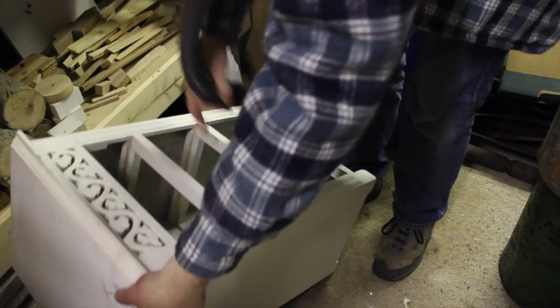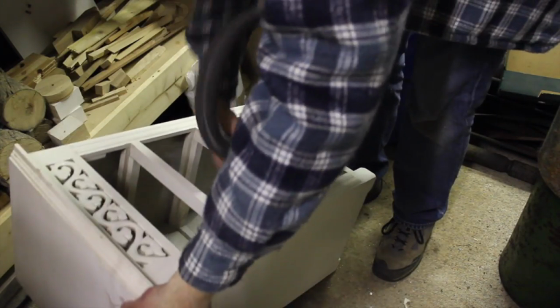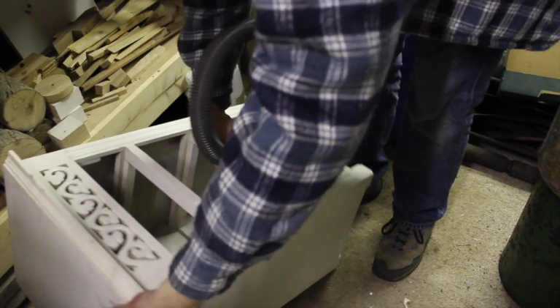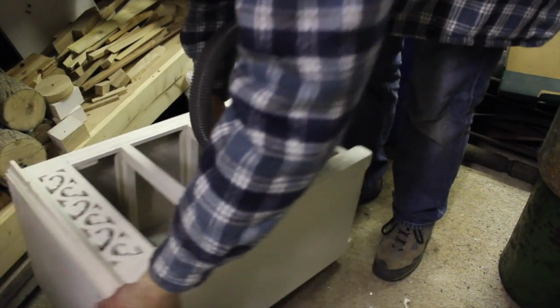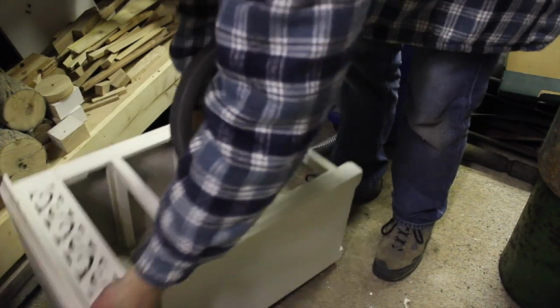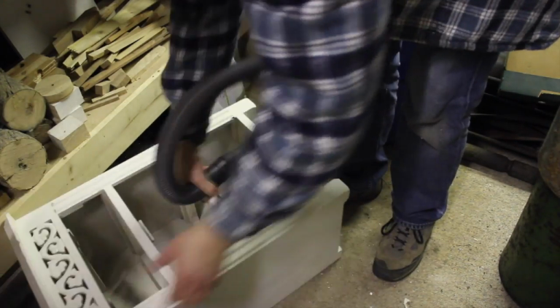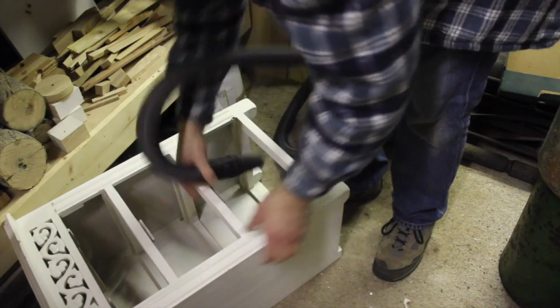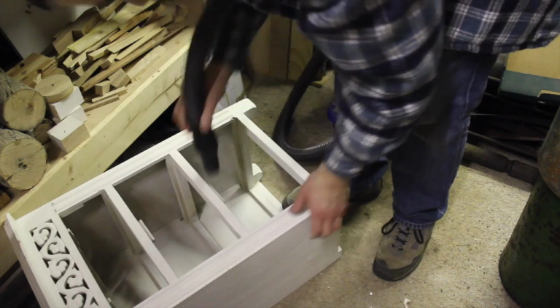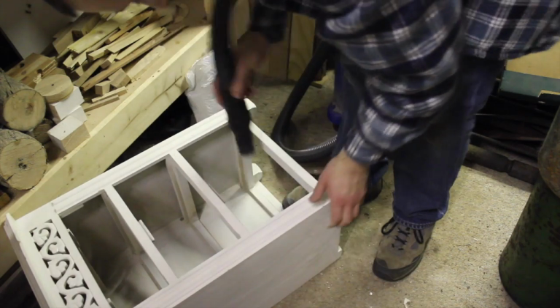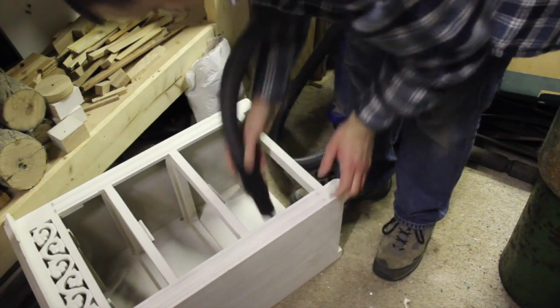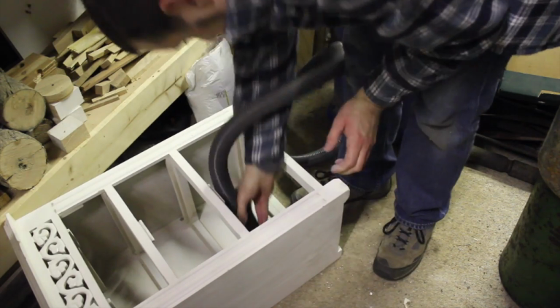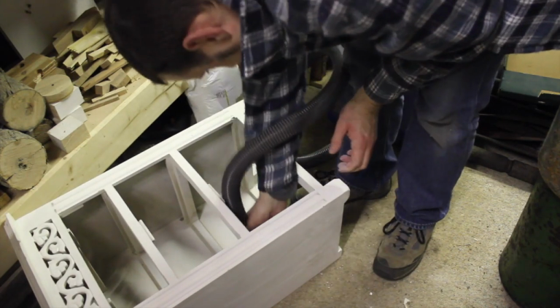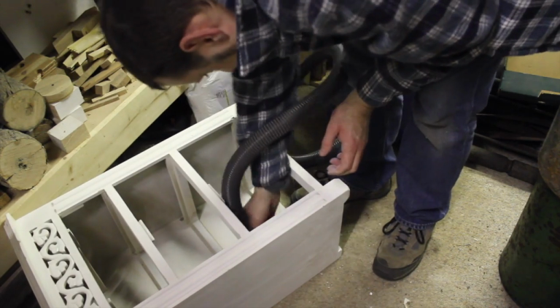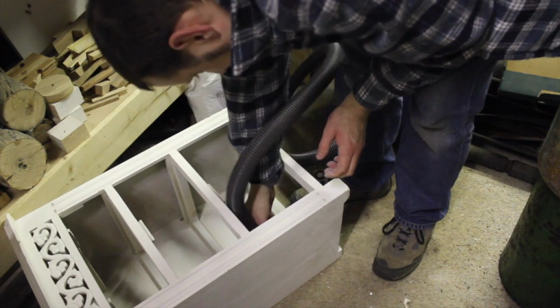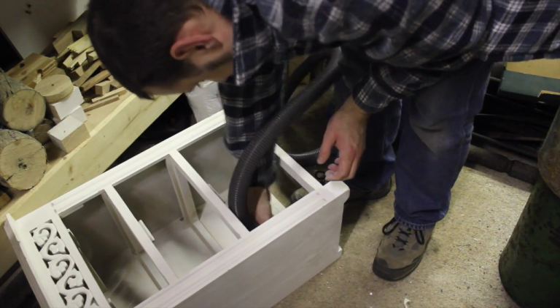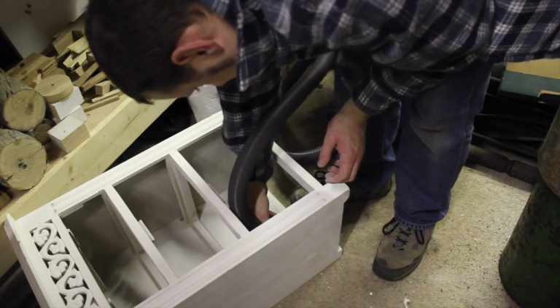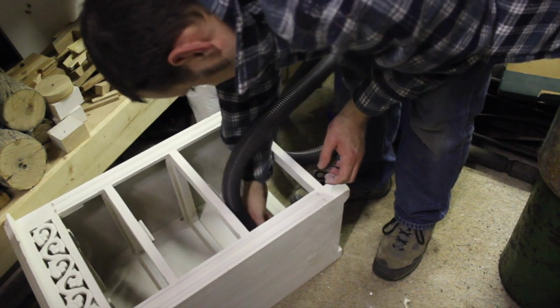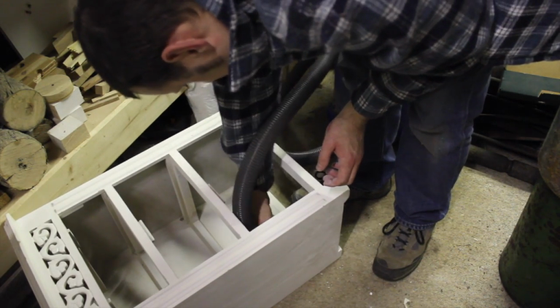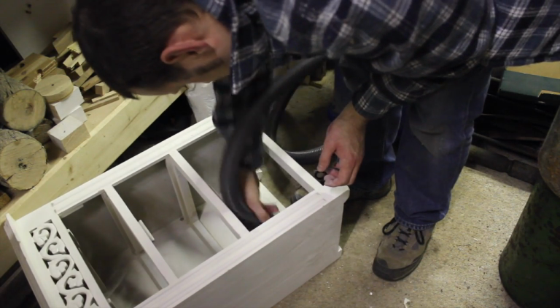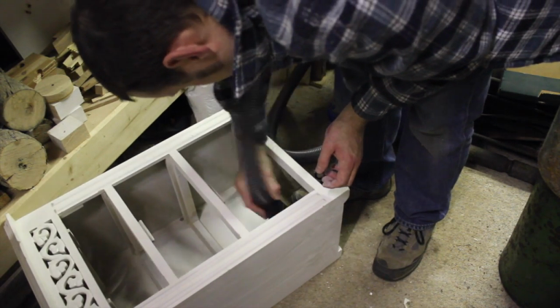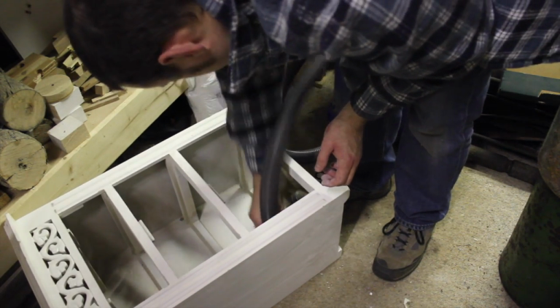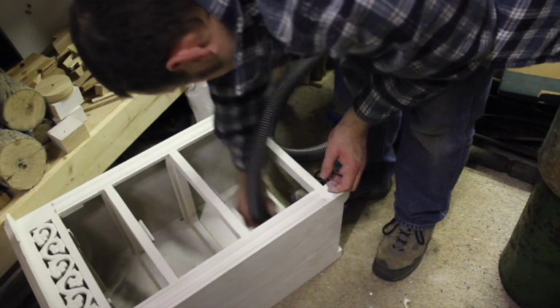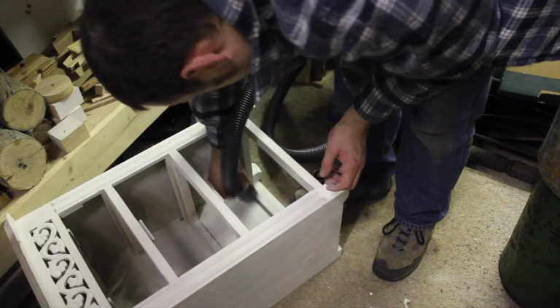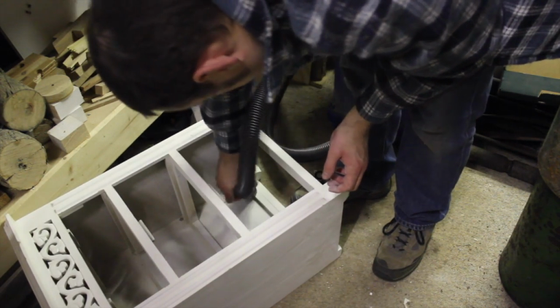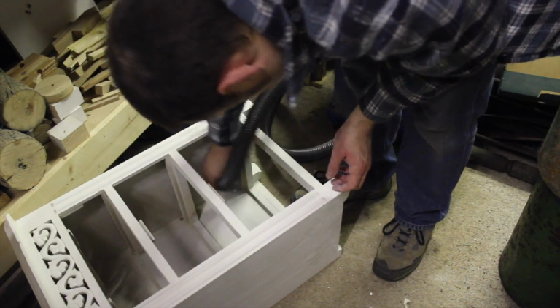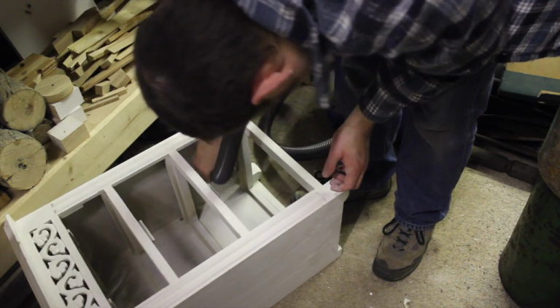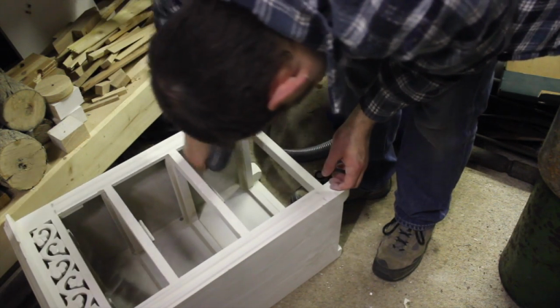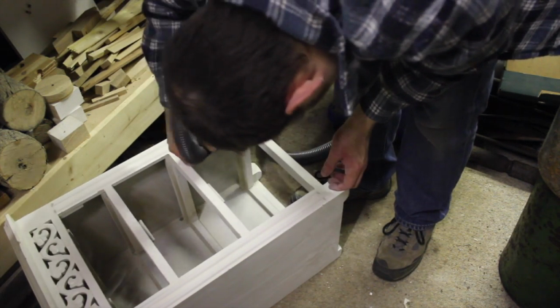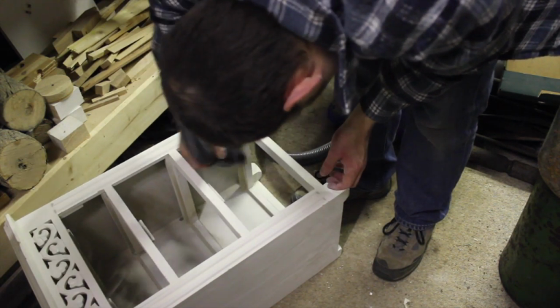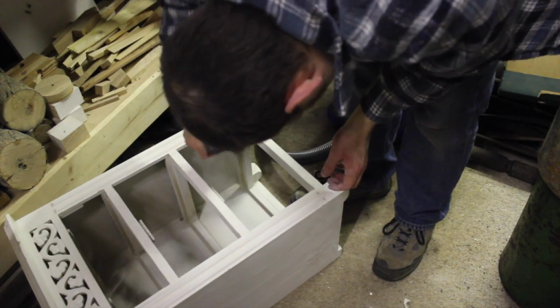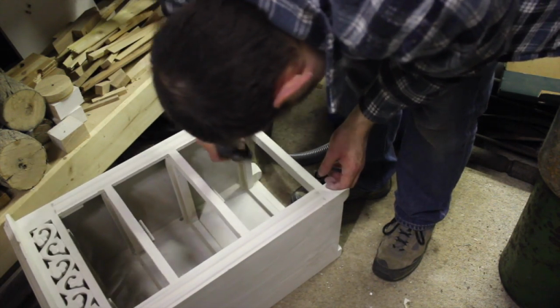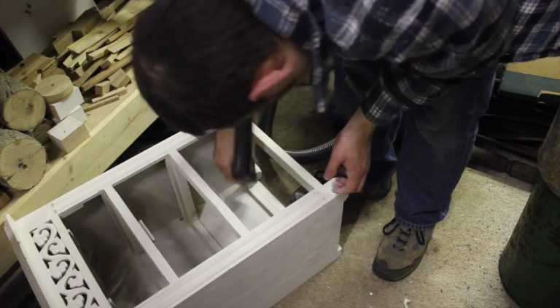Once the sanding is complete, I give it a good hoover and a mop down with a damp cloth to remove any remaining dust and dirt.